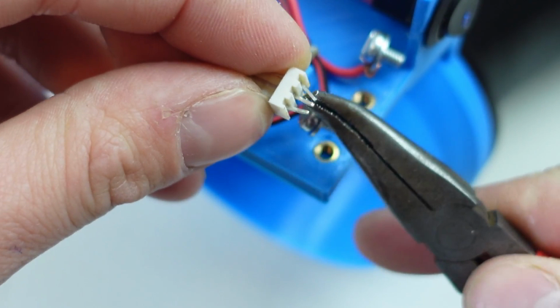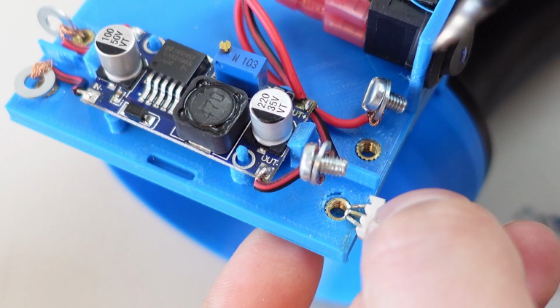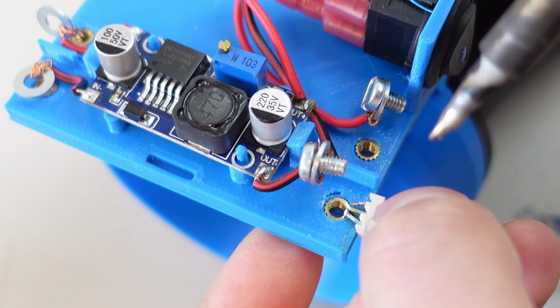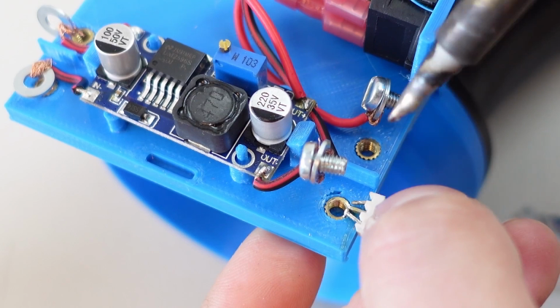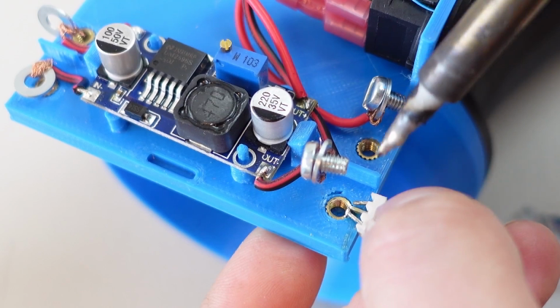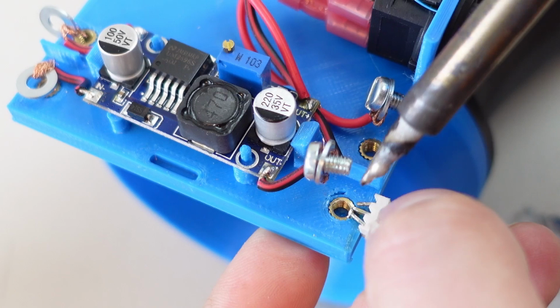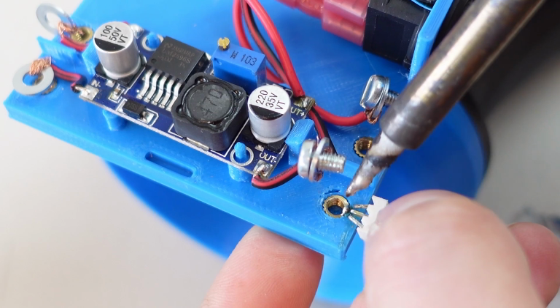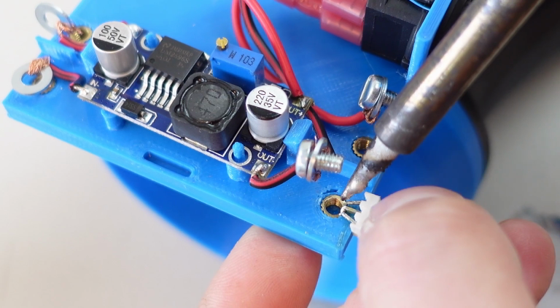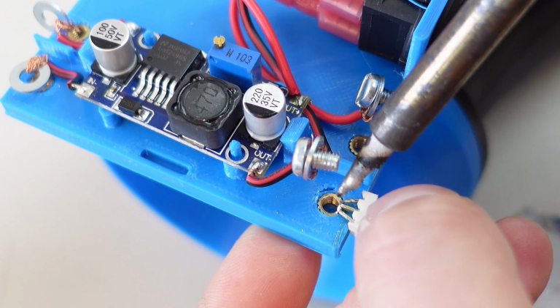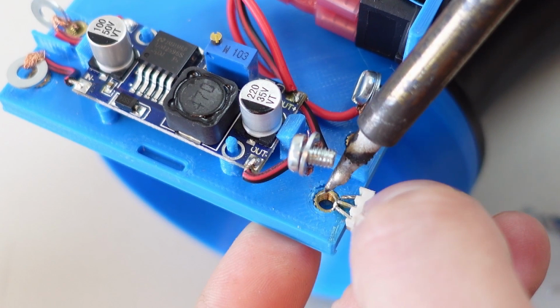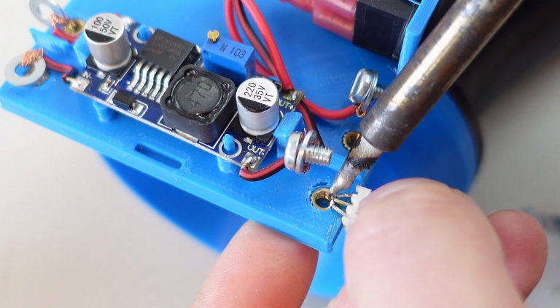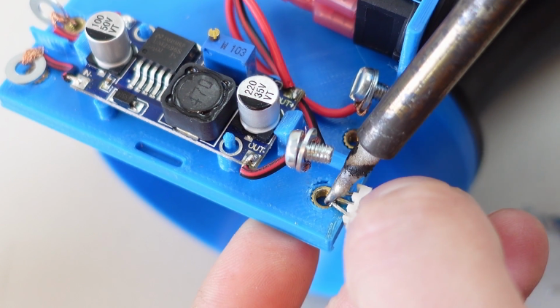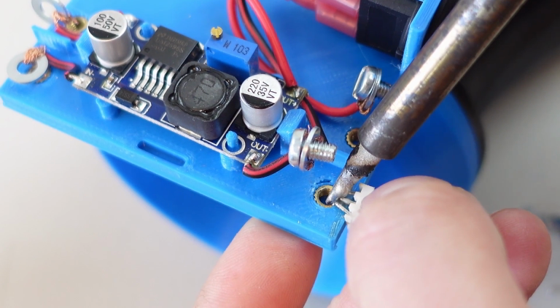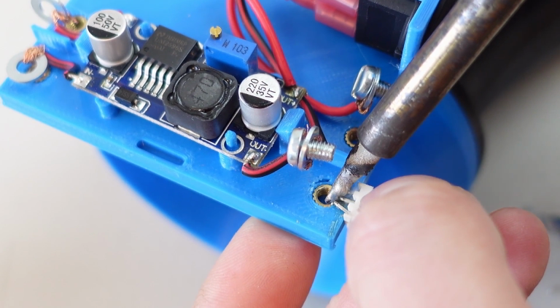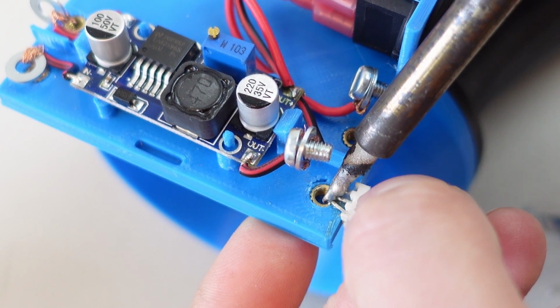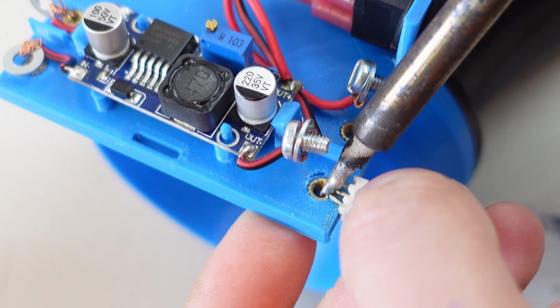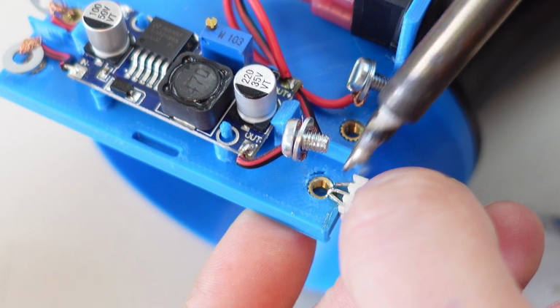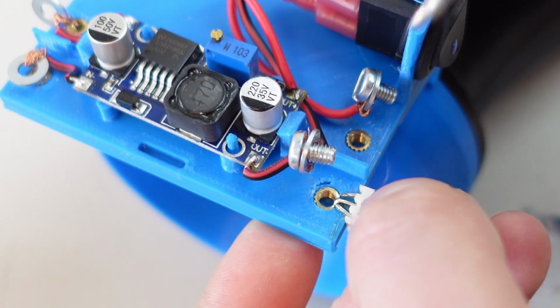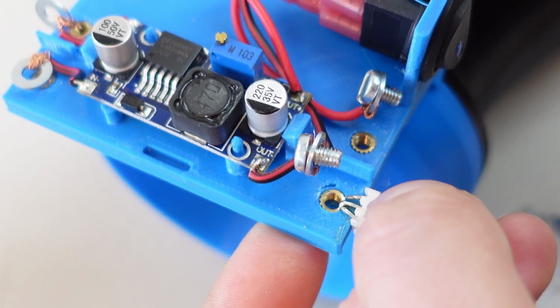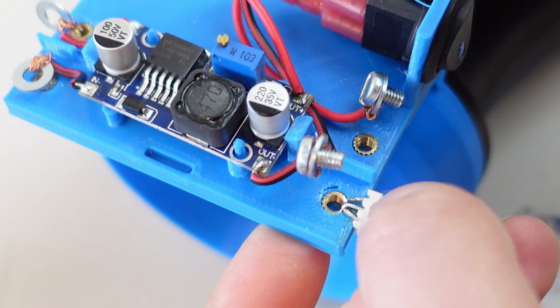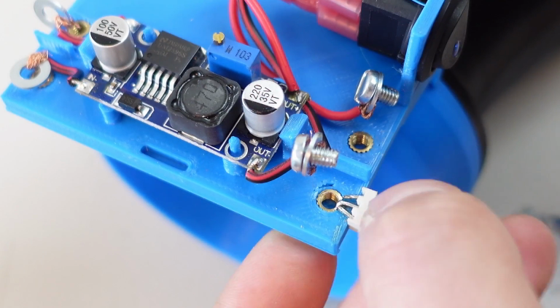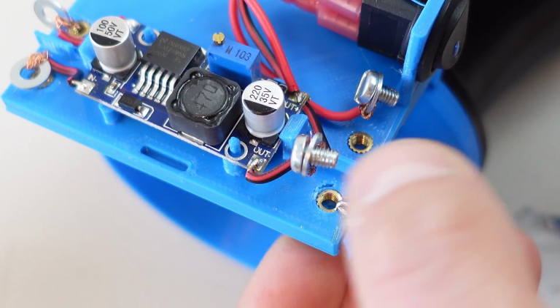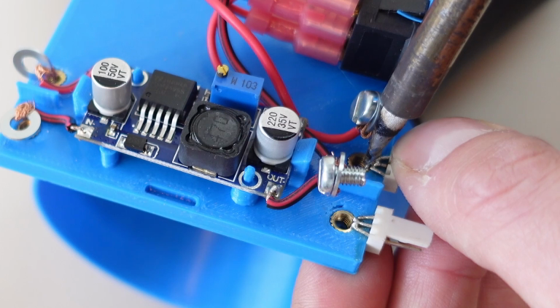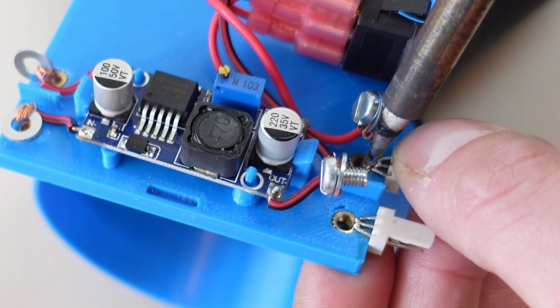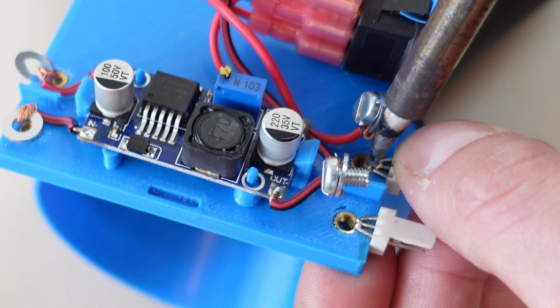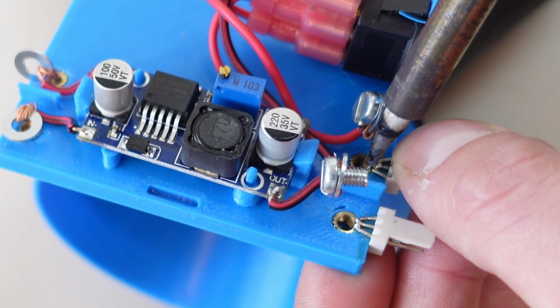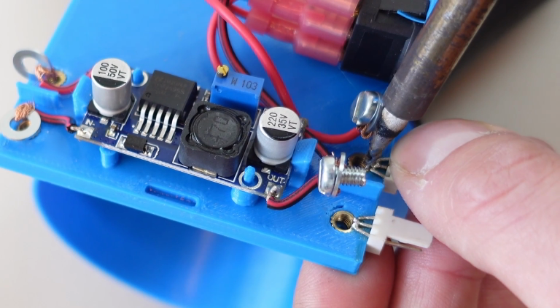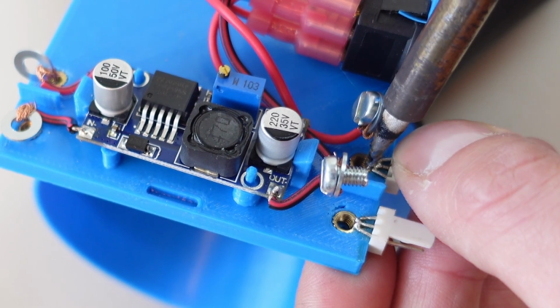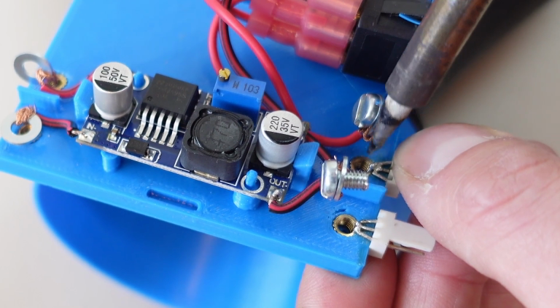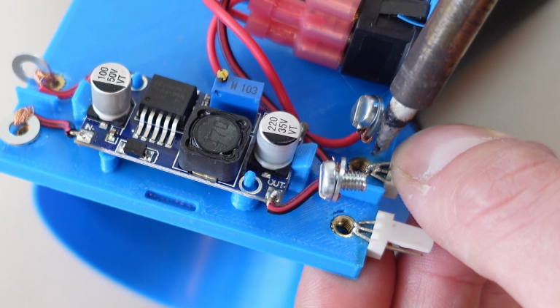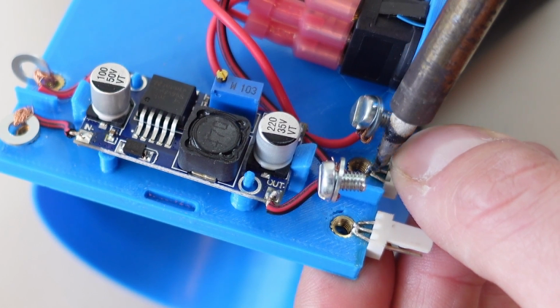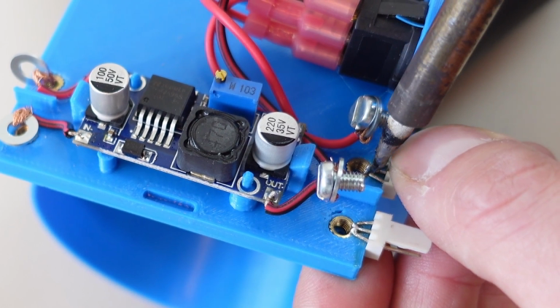I decided to use waffle connectors for the positive and negative instead of wrapping computer fan wires around the posts.